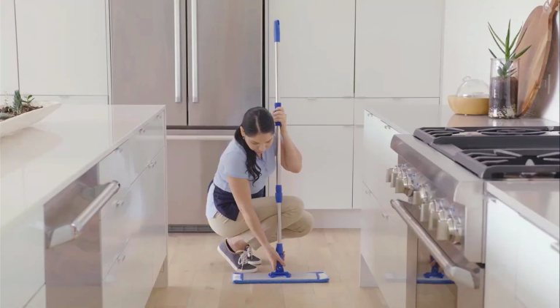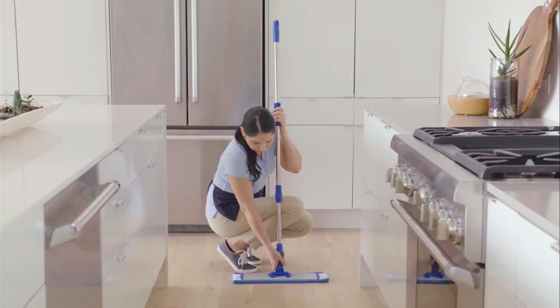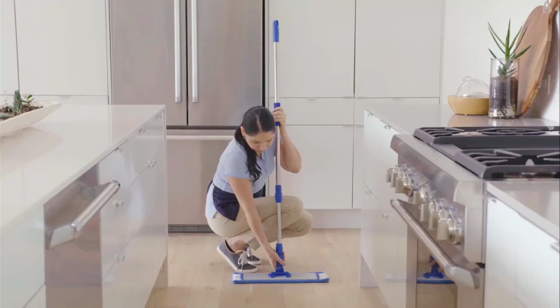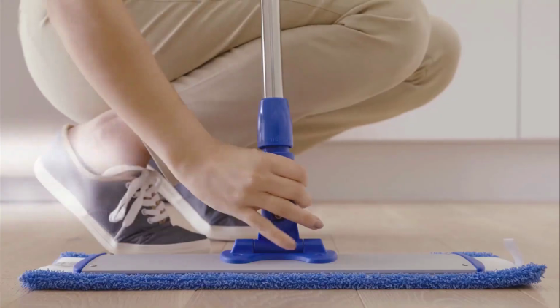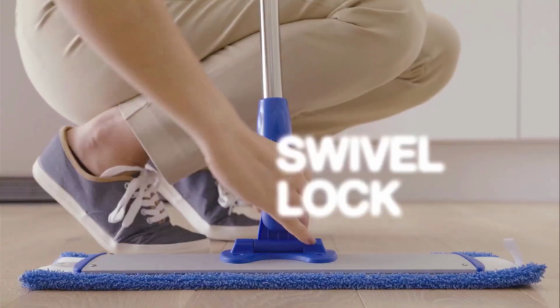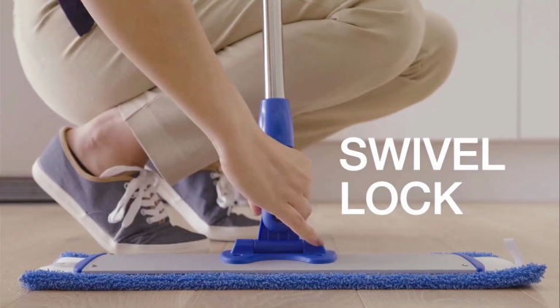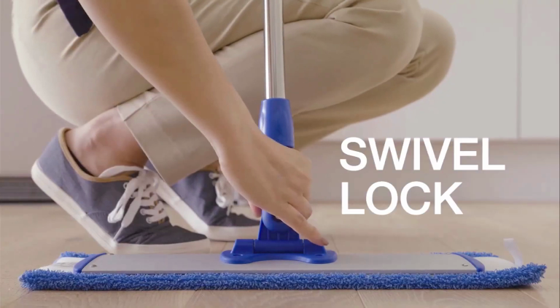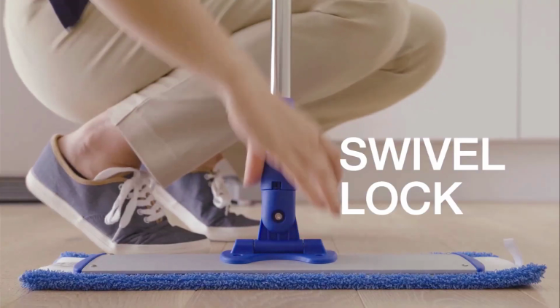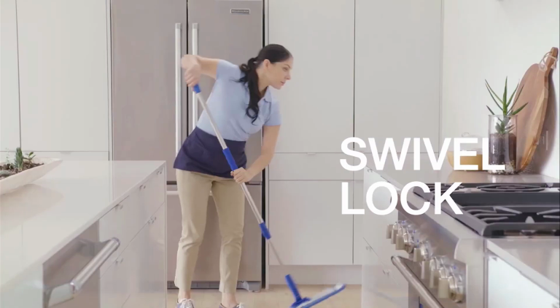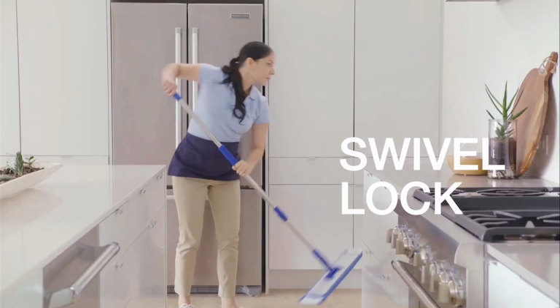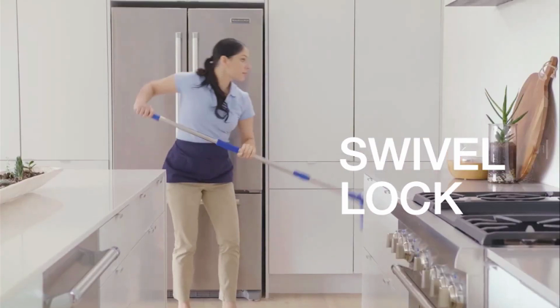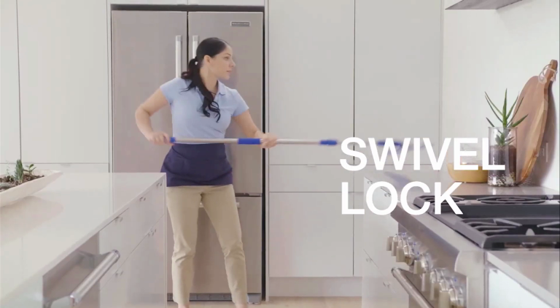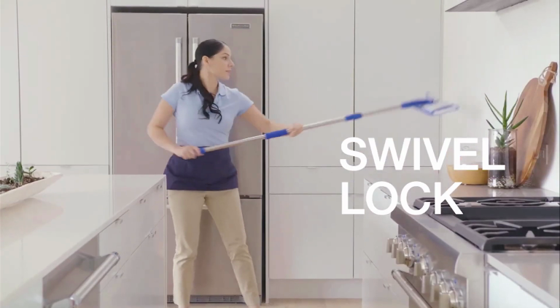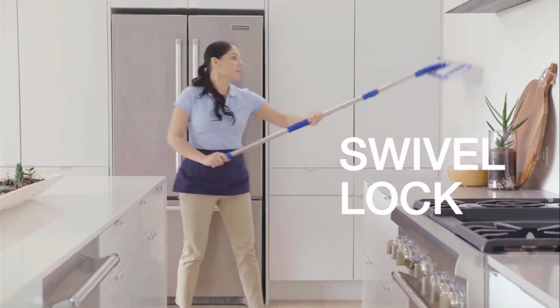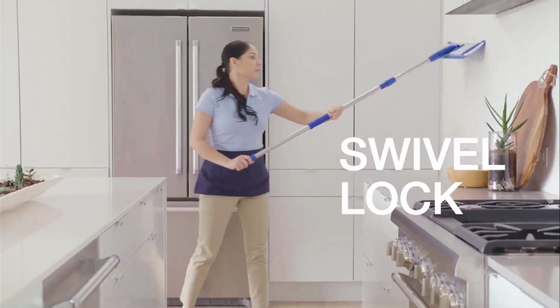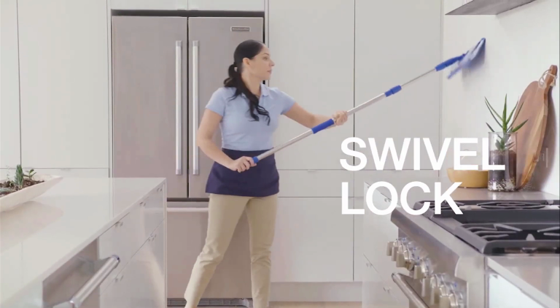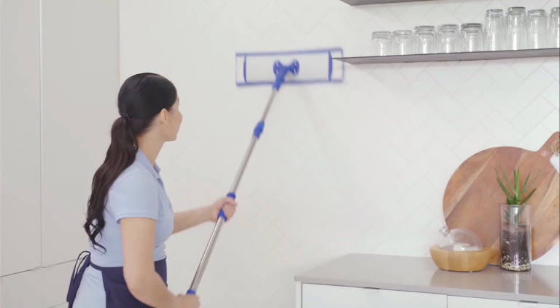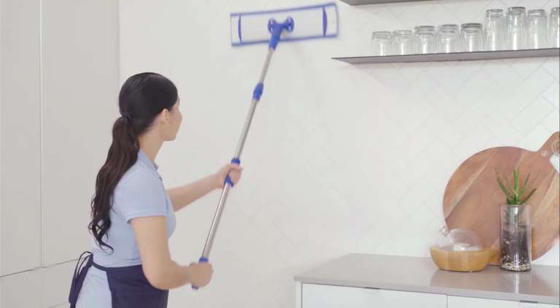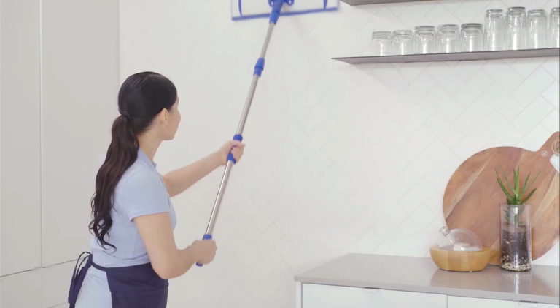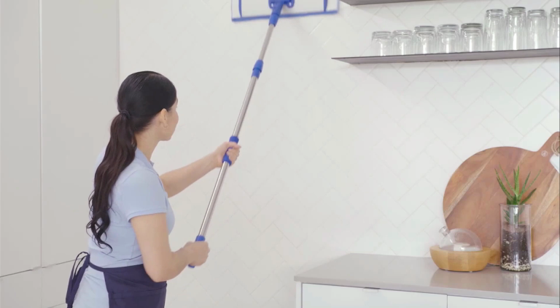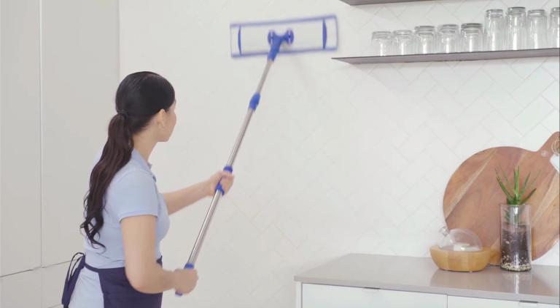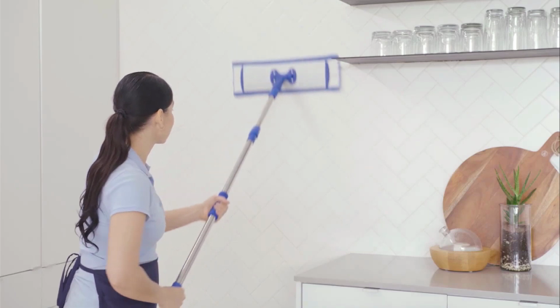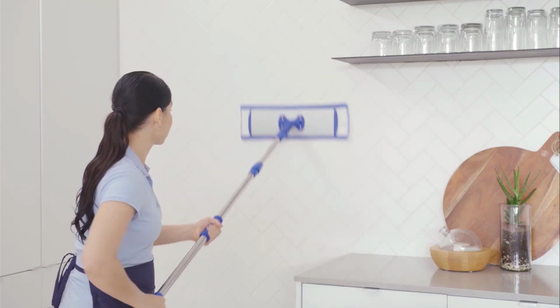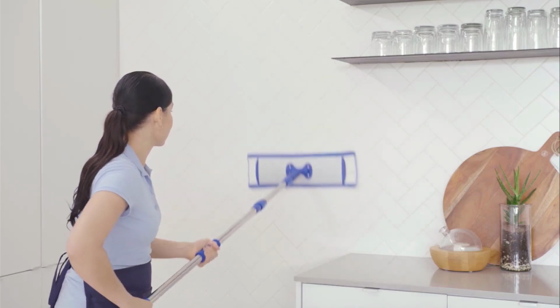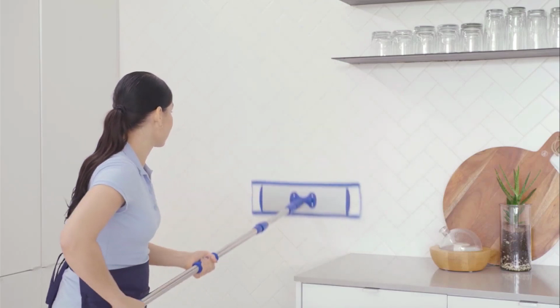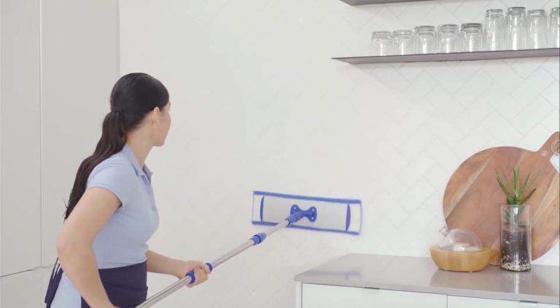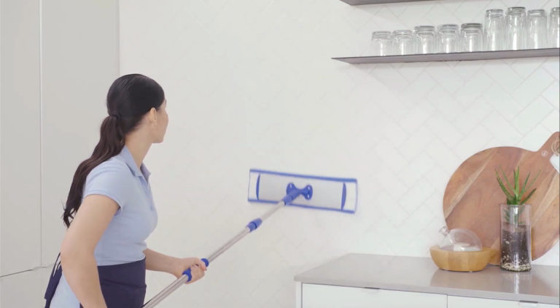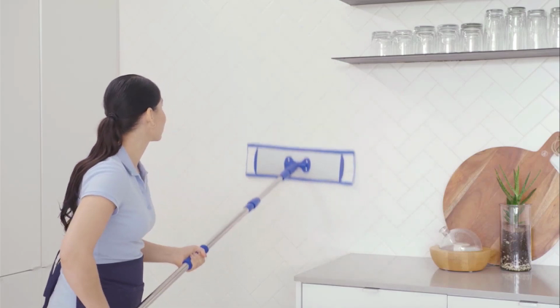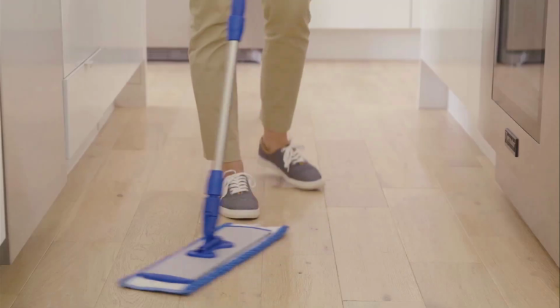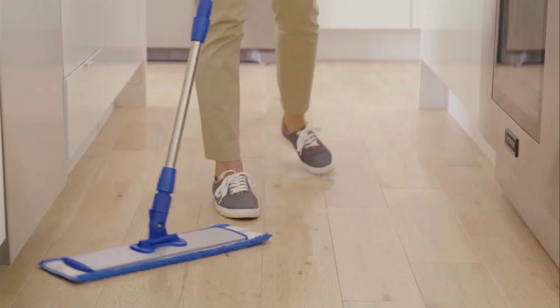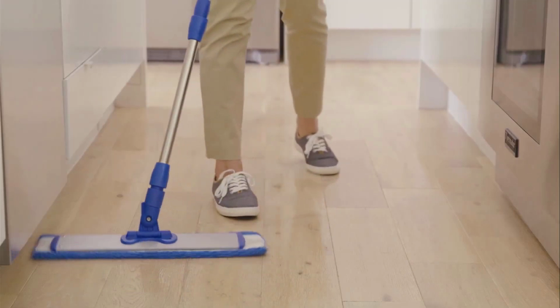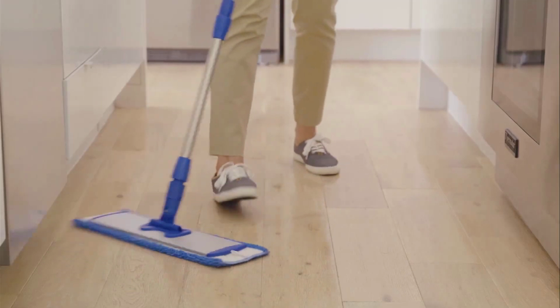The best cleaning companion doesn't leave messes behind for you to step in later, and it checks off a few additional boxes, too.